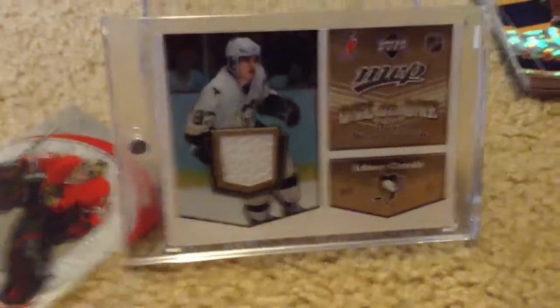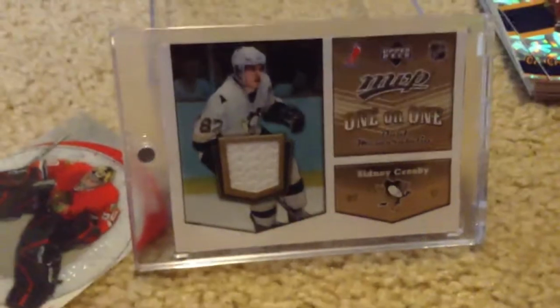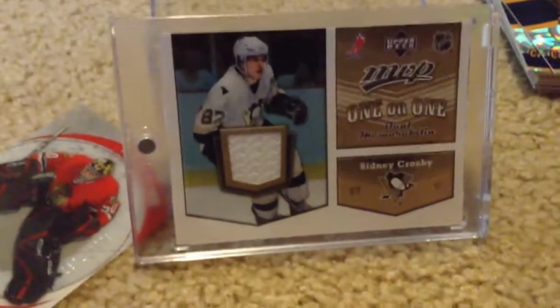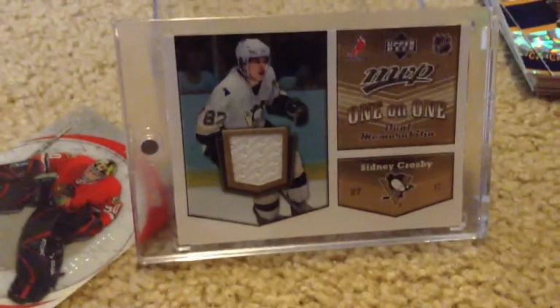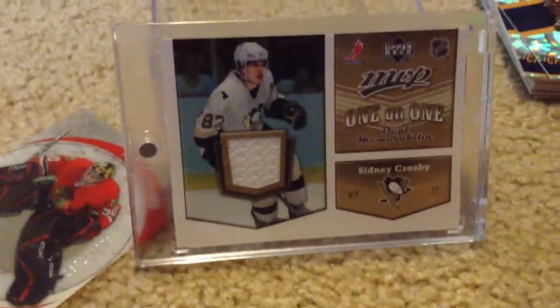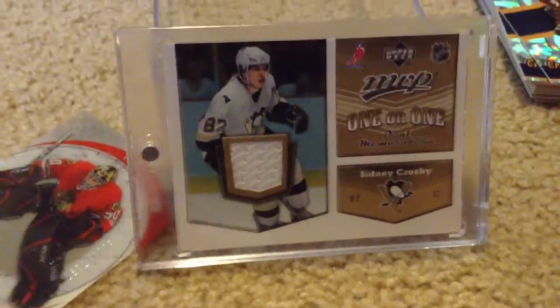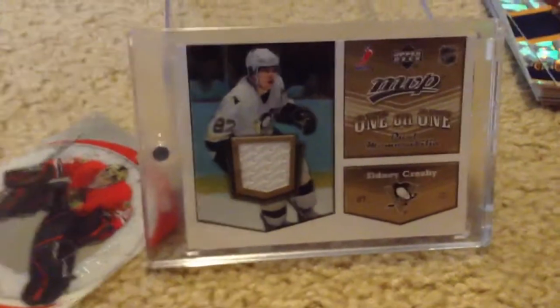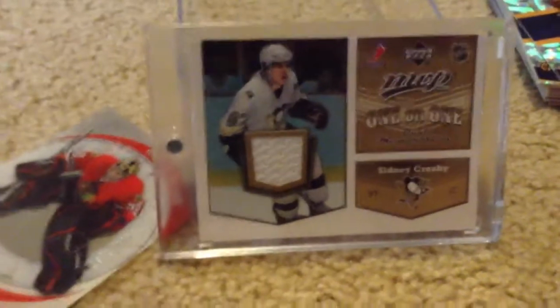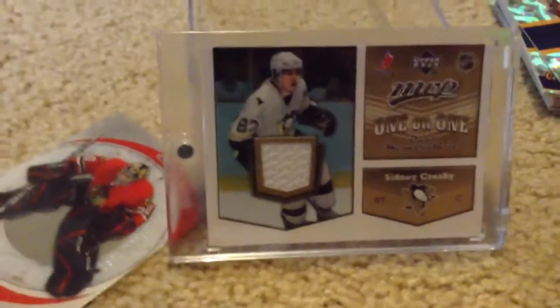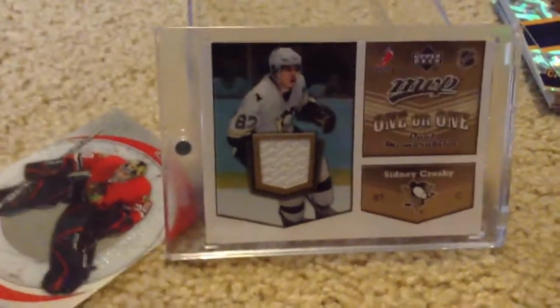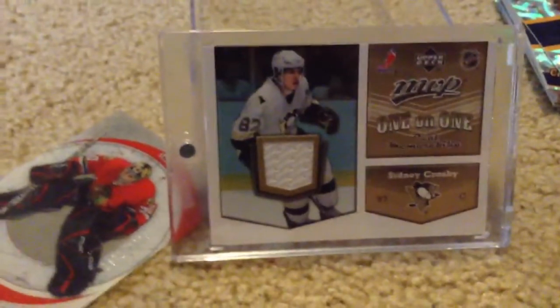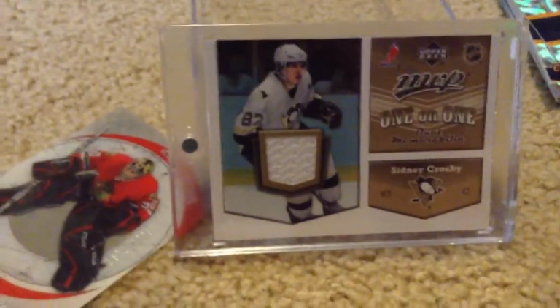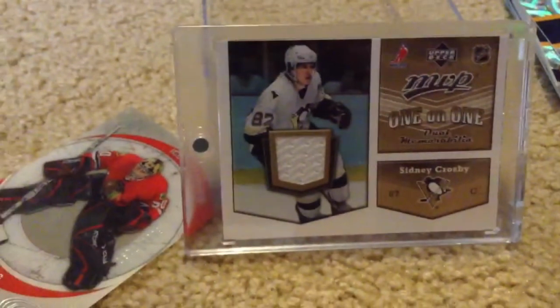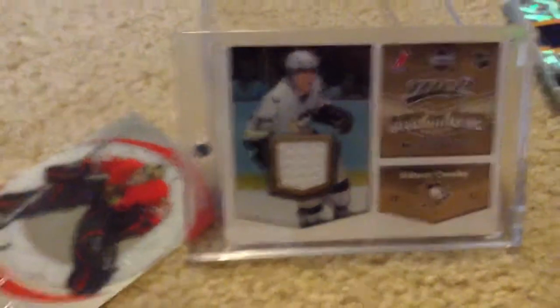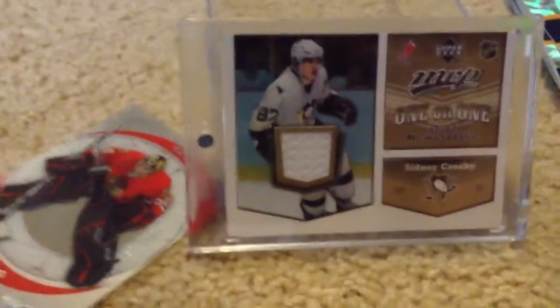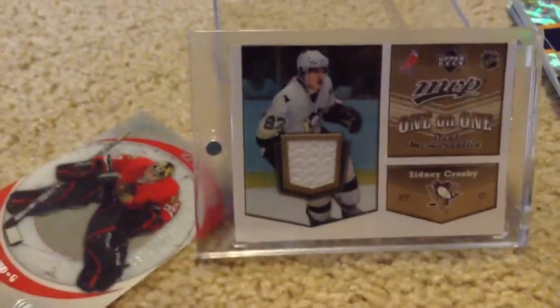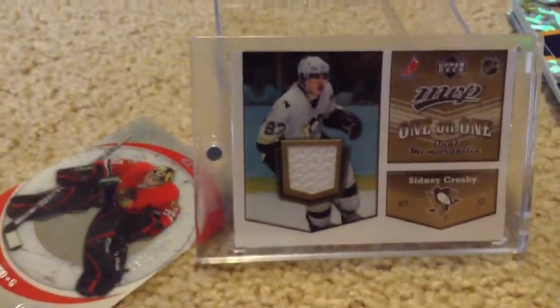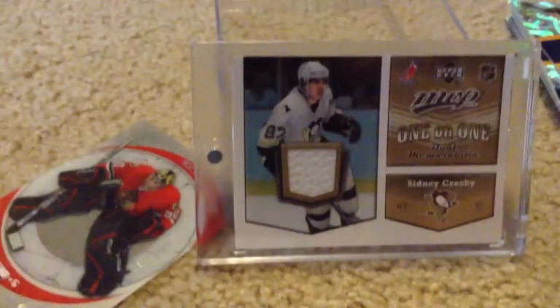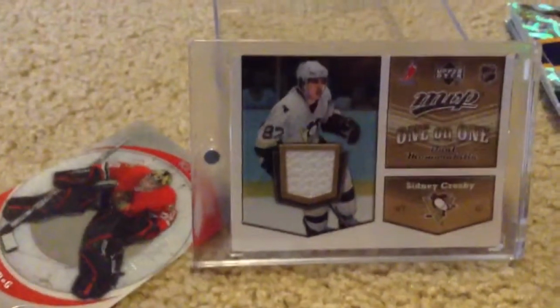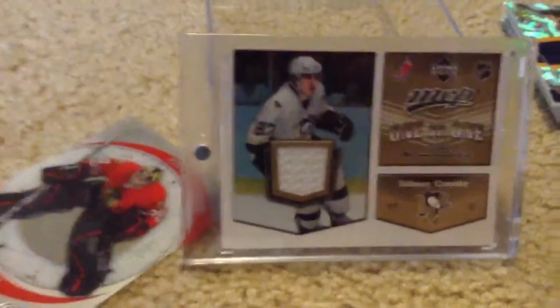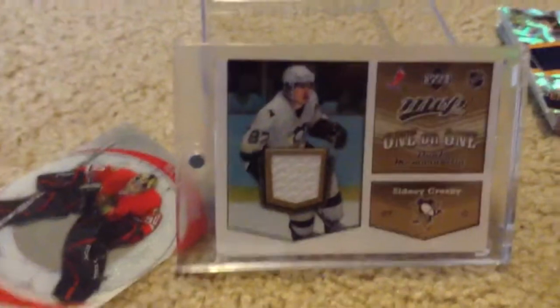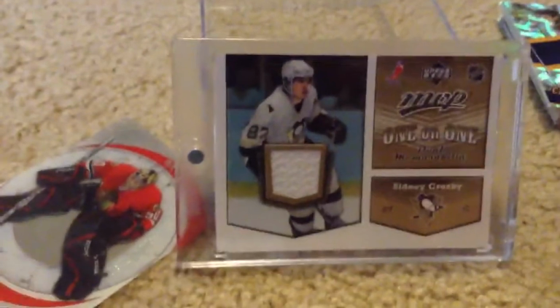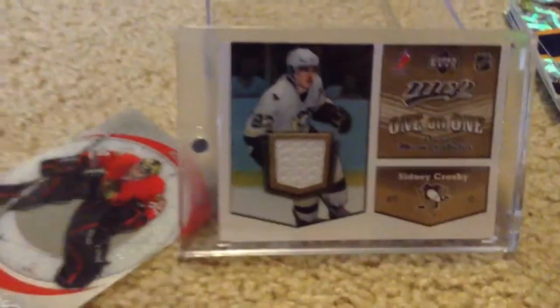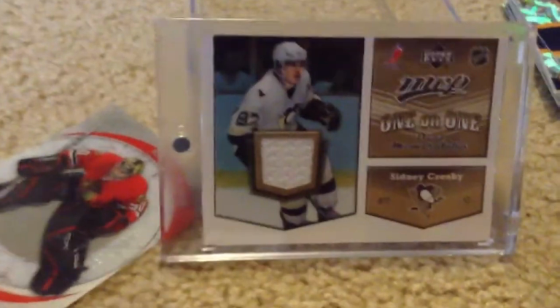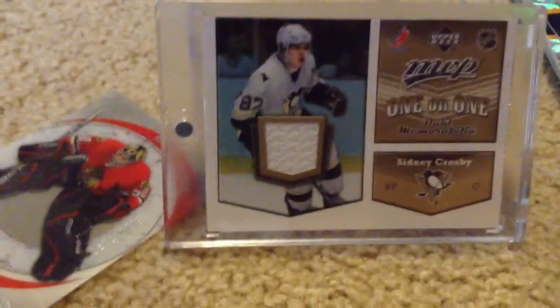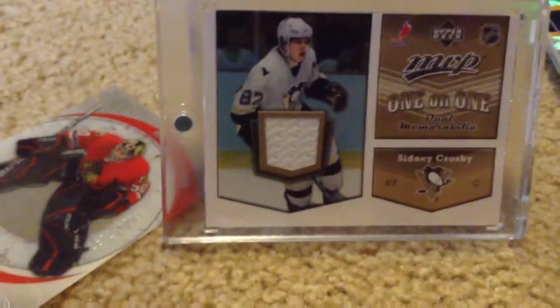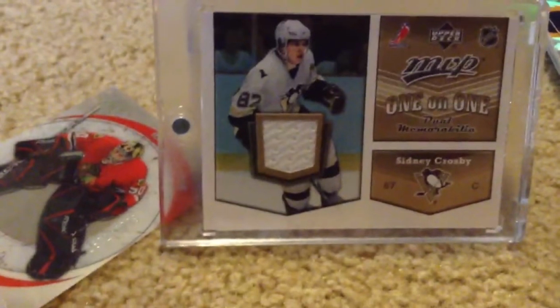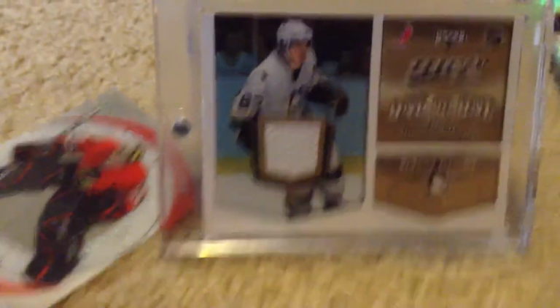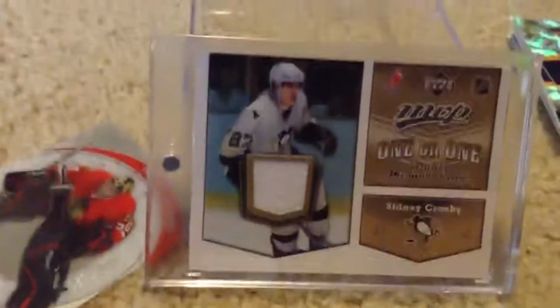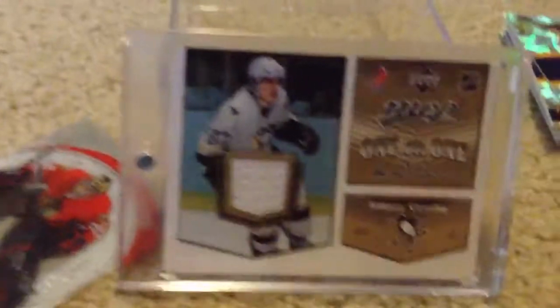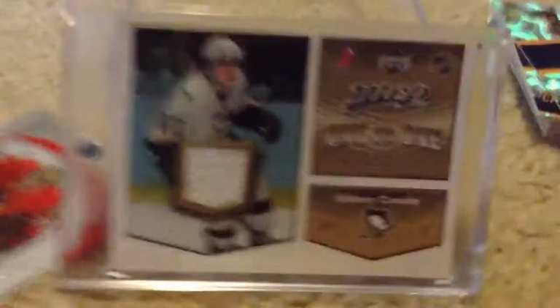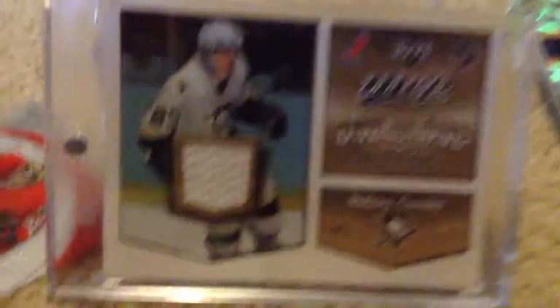Hey guys, I actually have a nice collection of regular hockey cards, so I just thought I'd show you with the camera here.